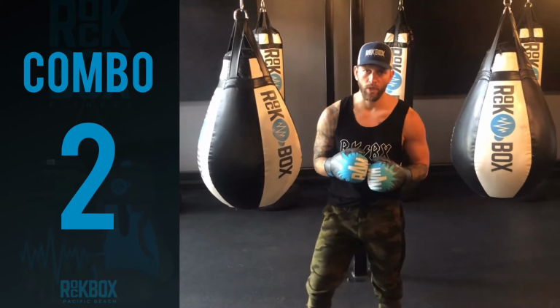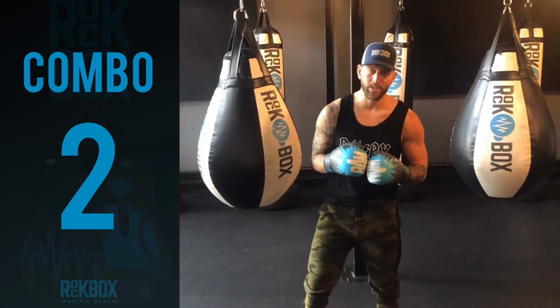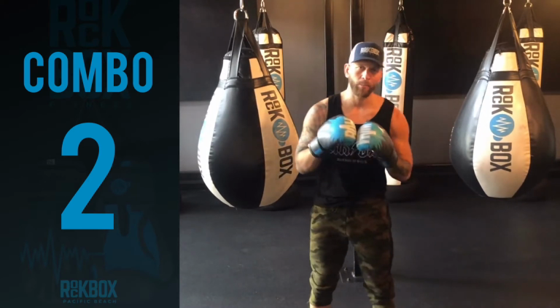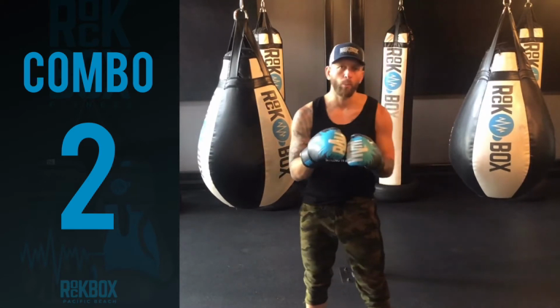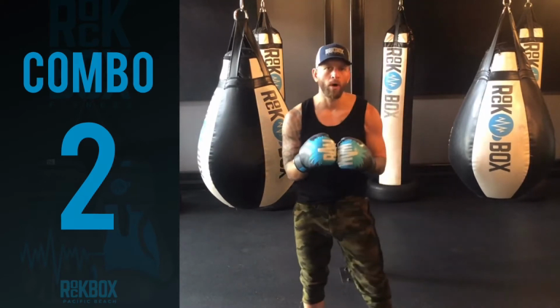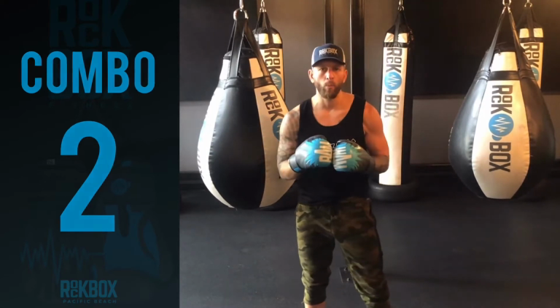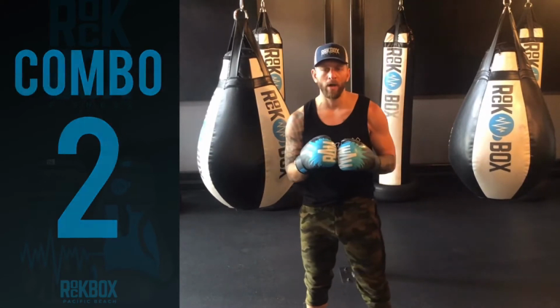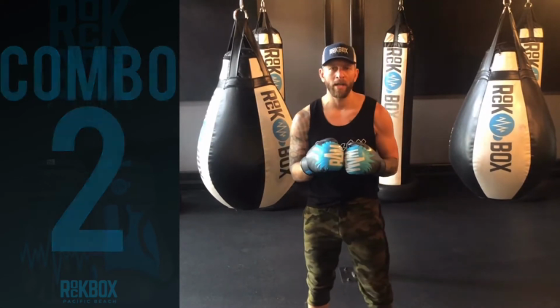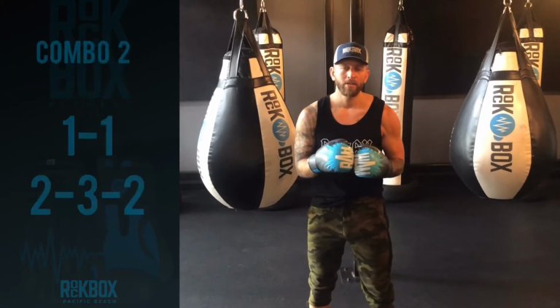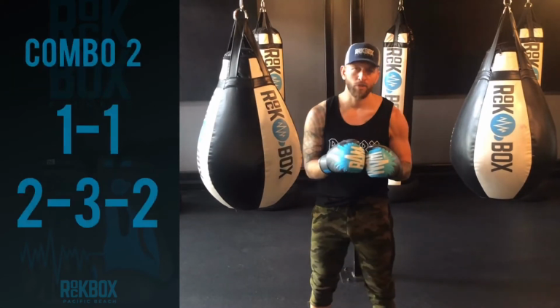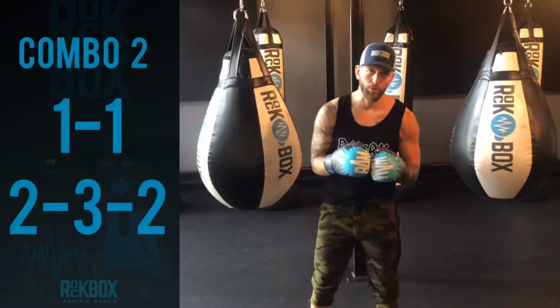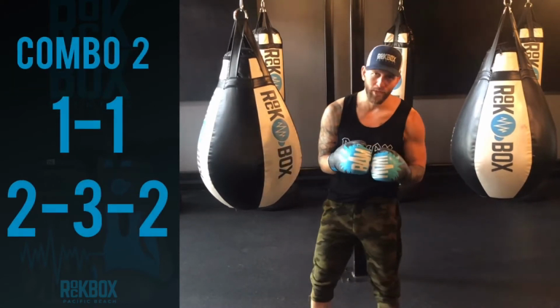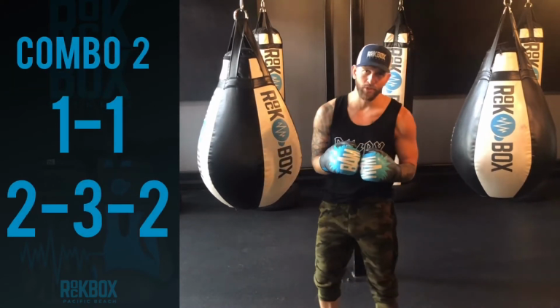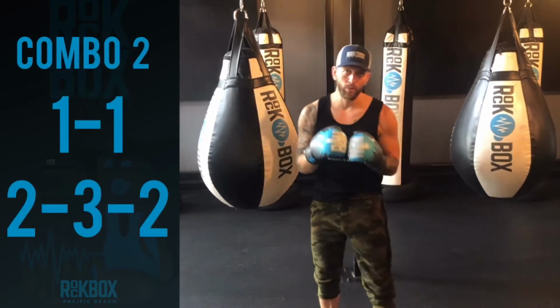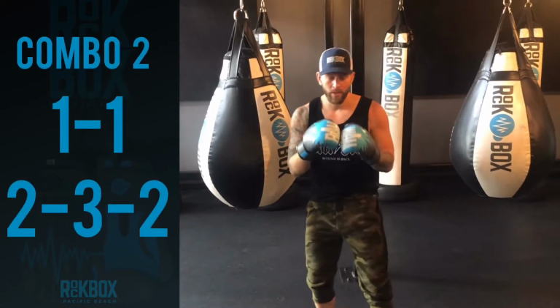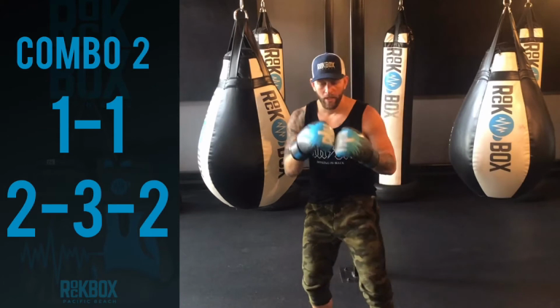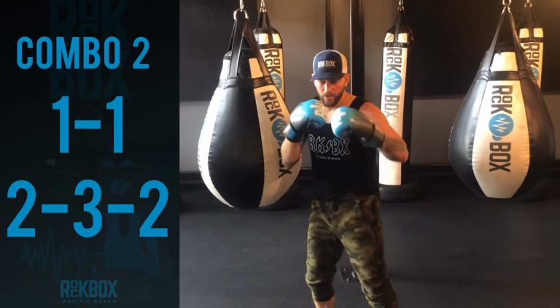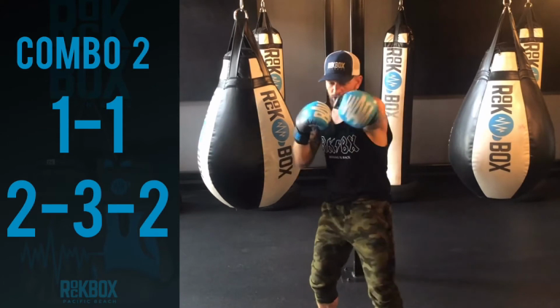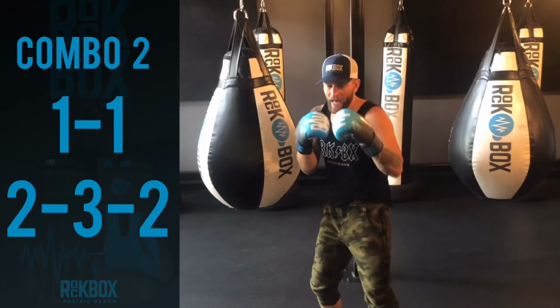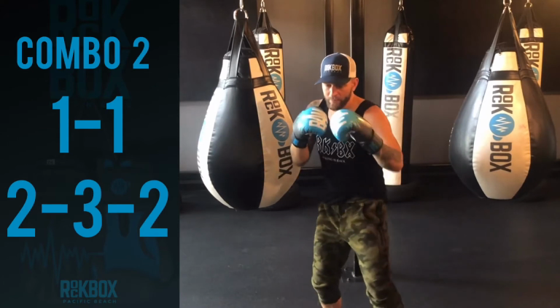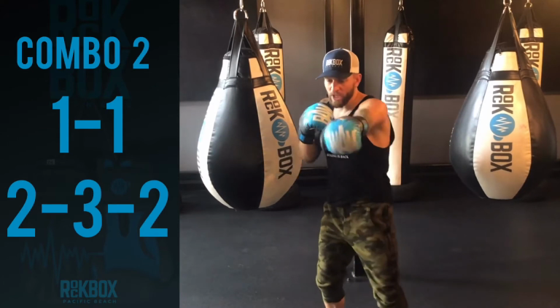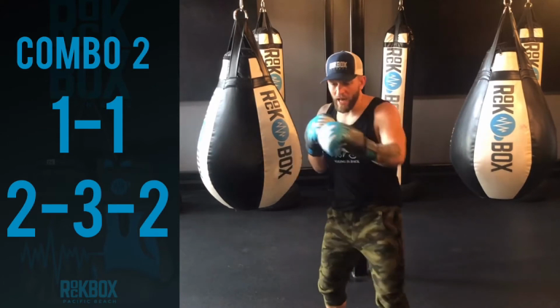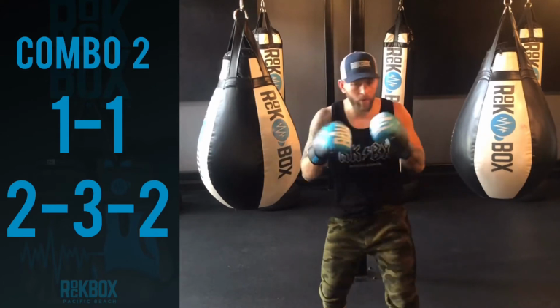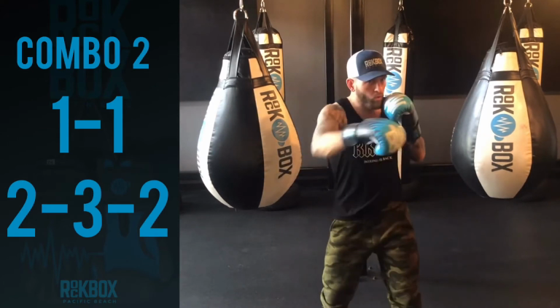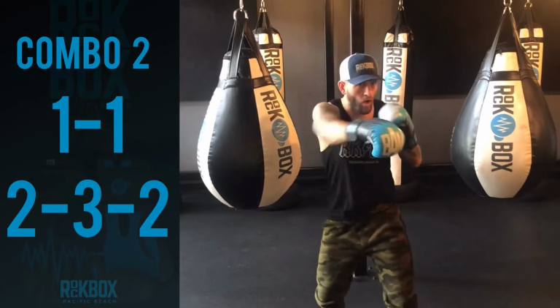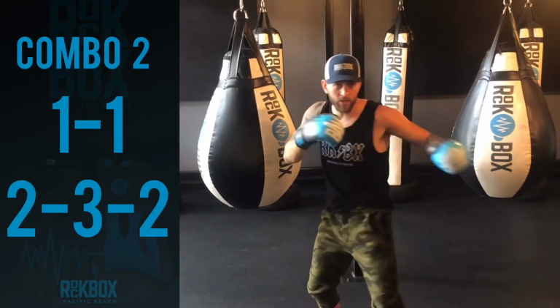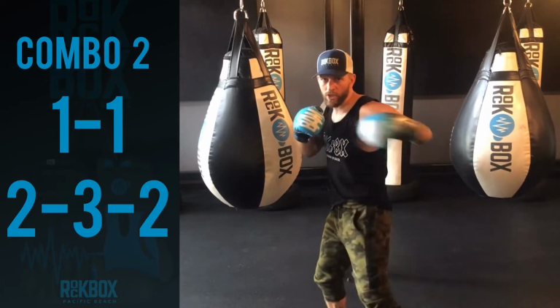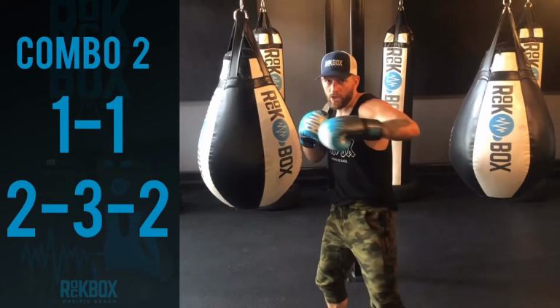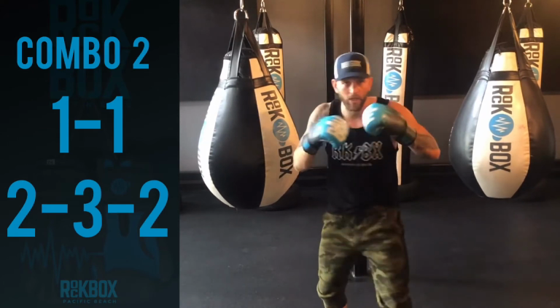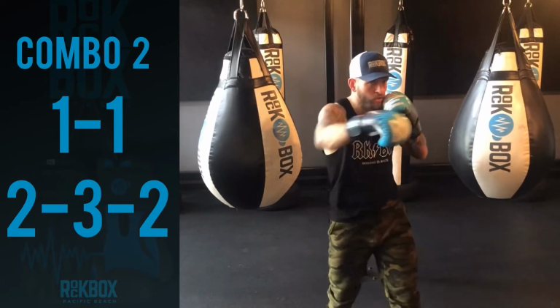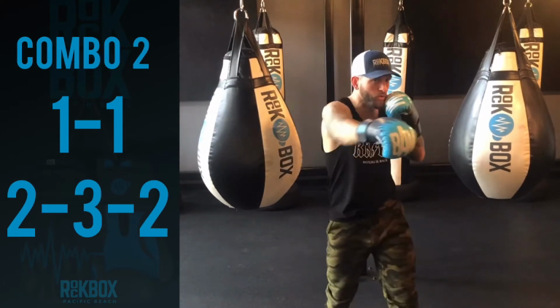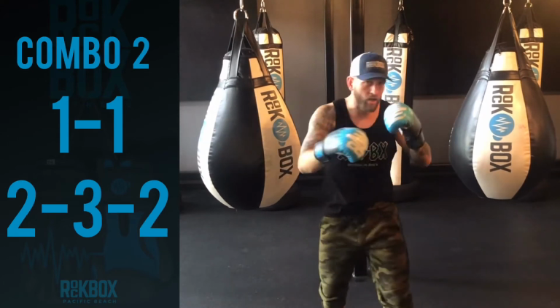So it's going to be one, one, two, three, two. Jab, jab, cross, hook, cross.